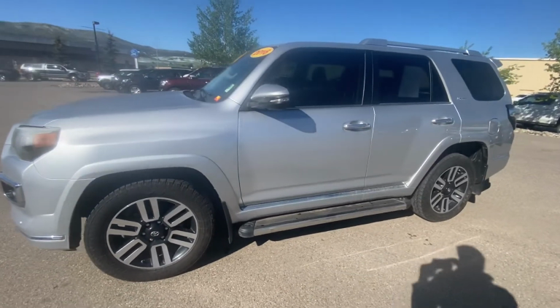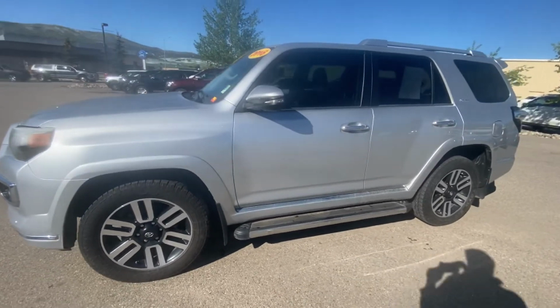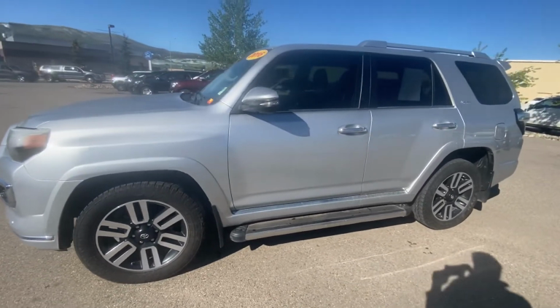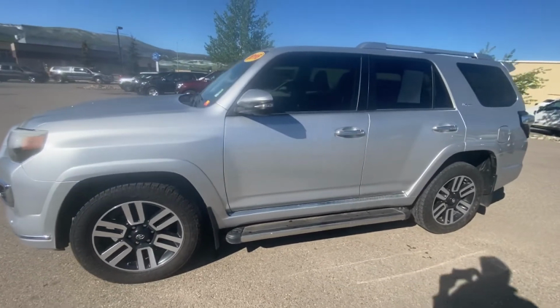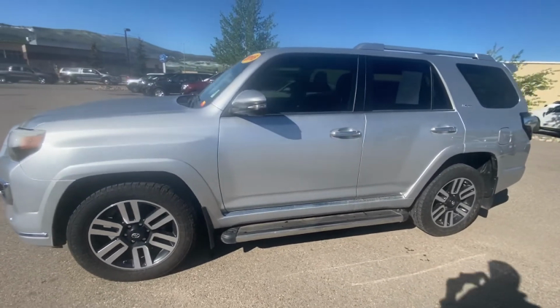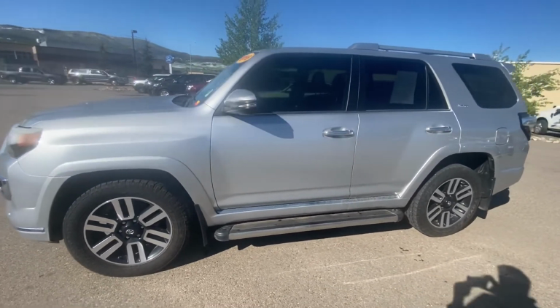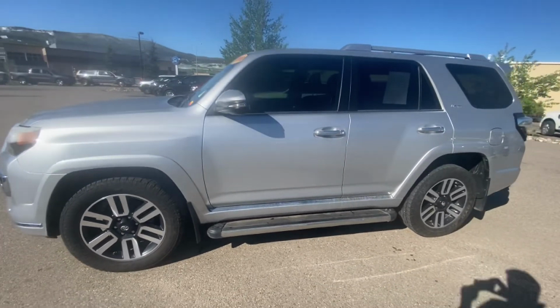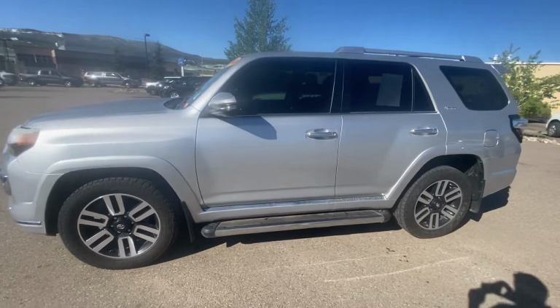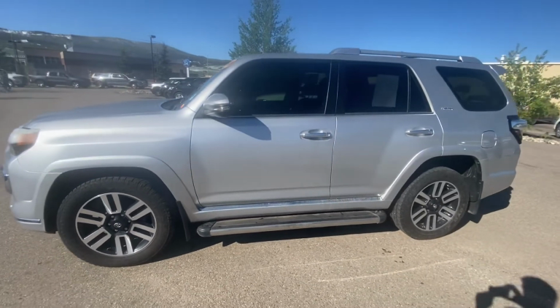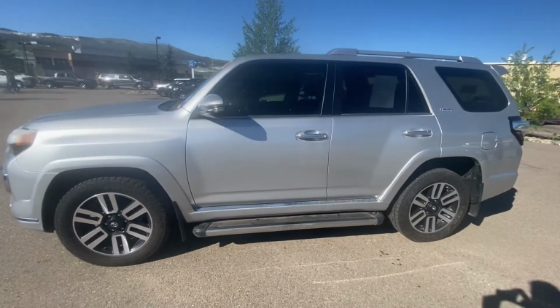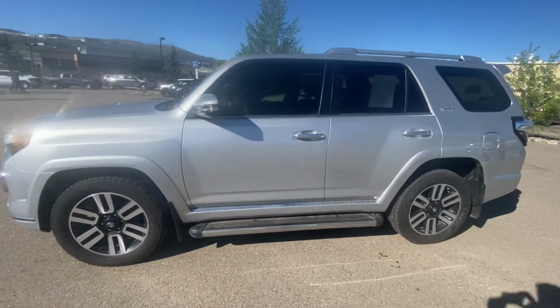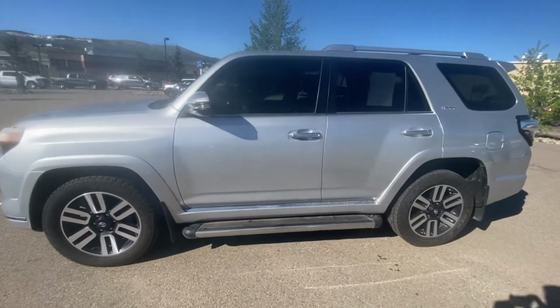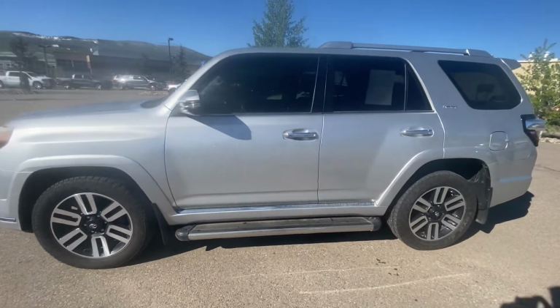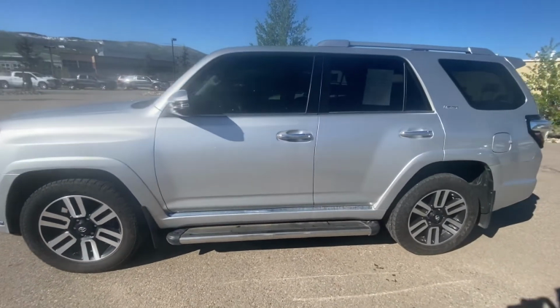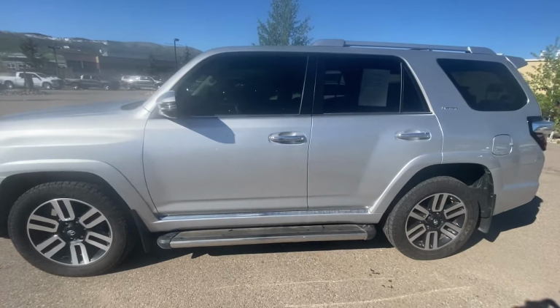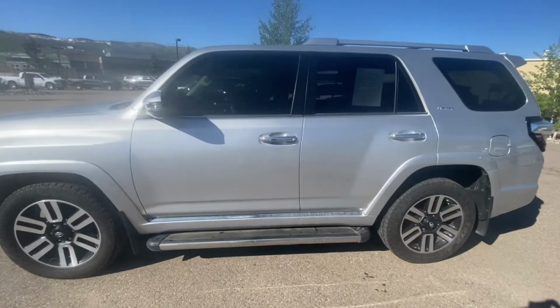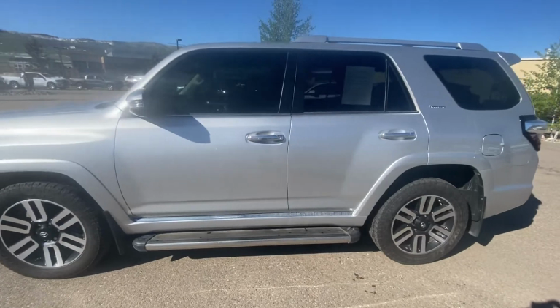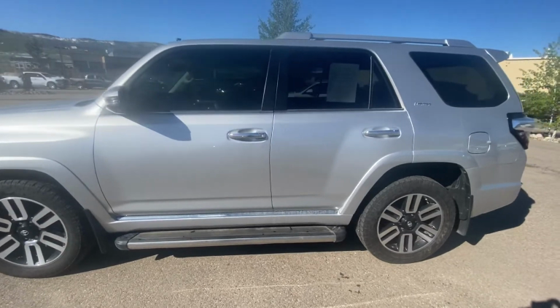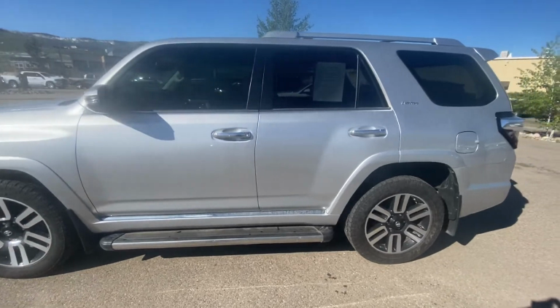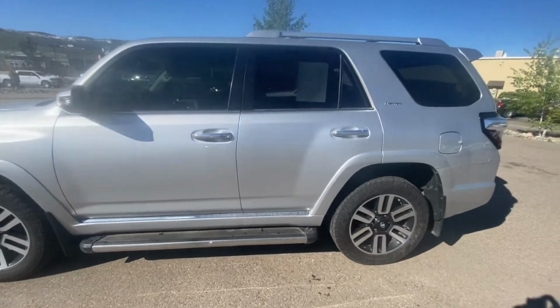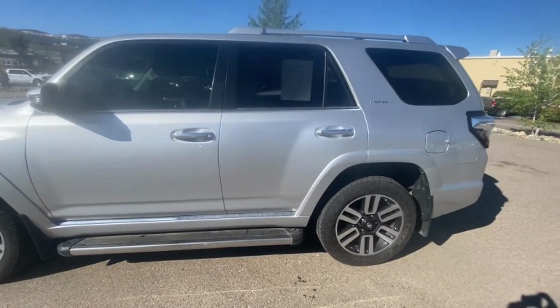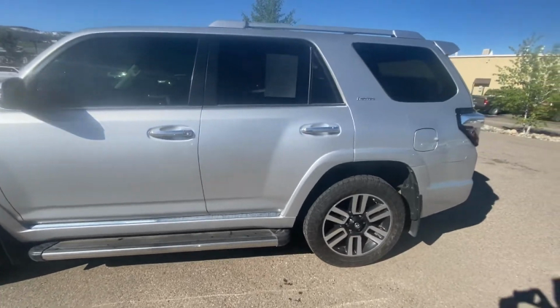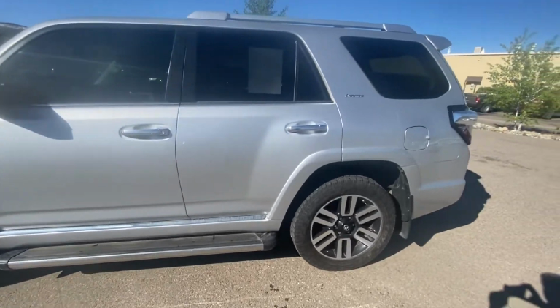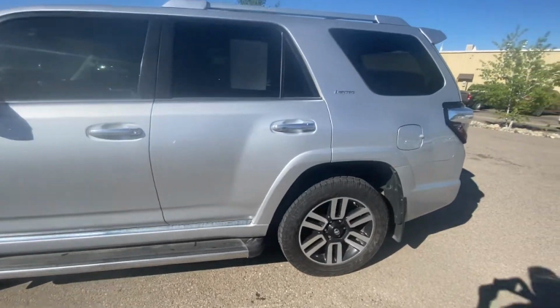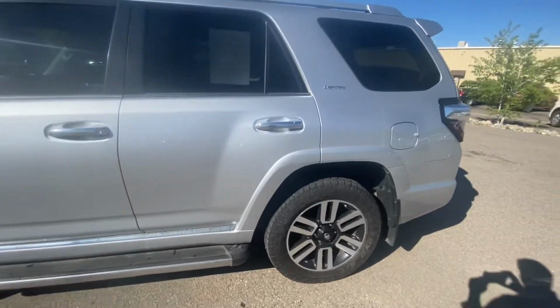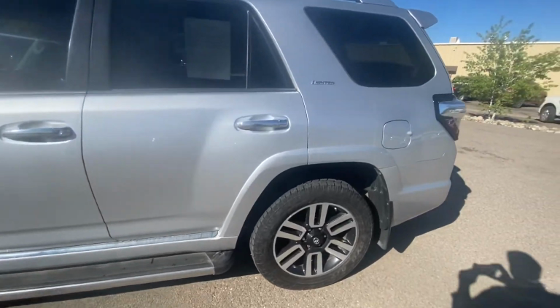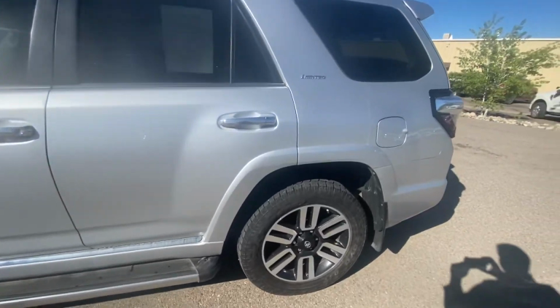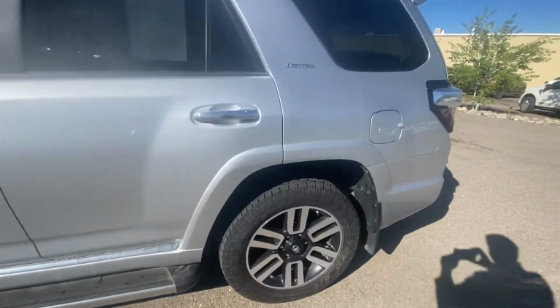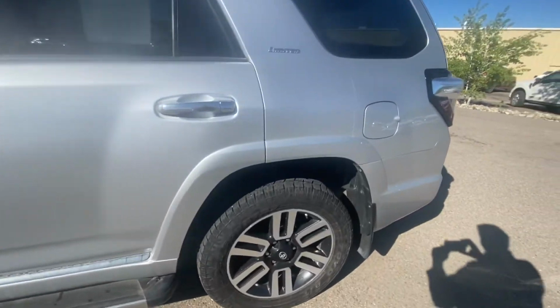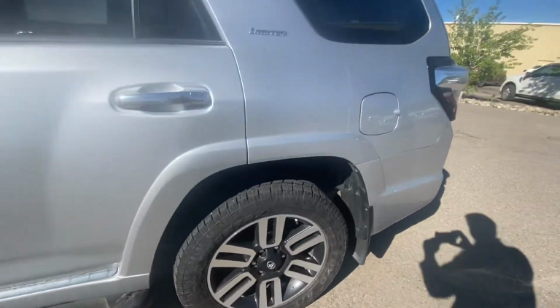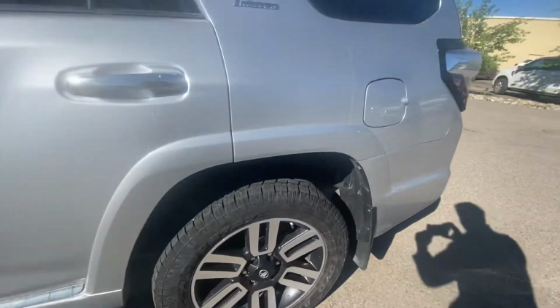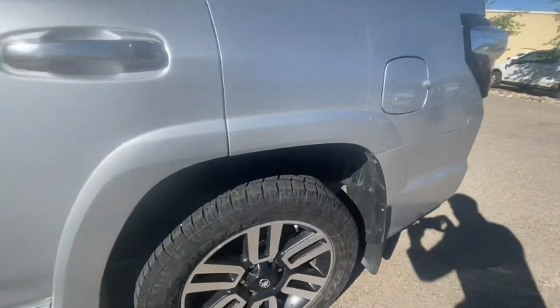It is a Limited. It's got some side steps. It's got some good tires left on it. I'll kind of show you the tires here.